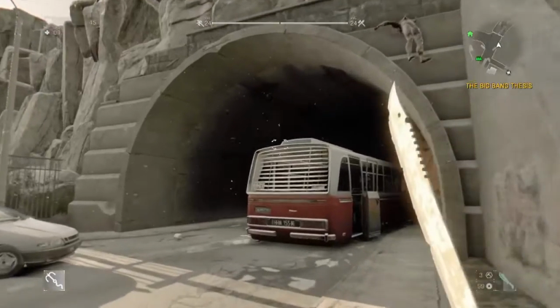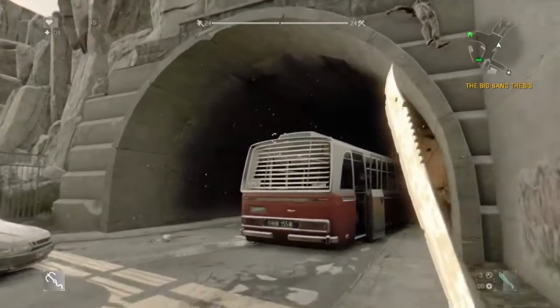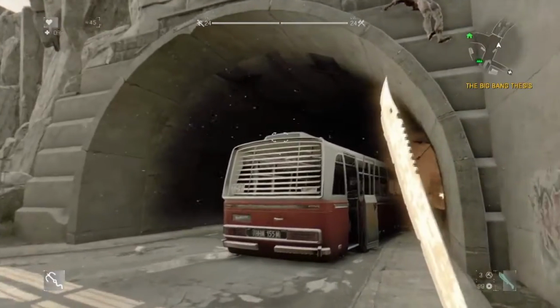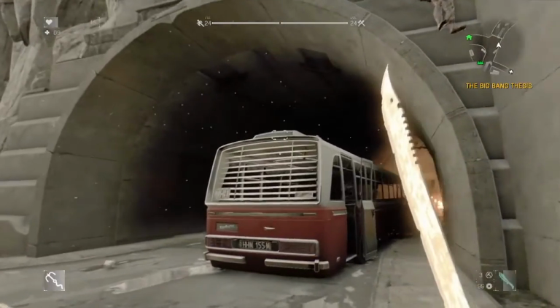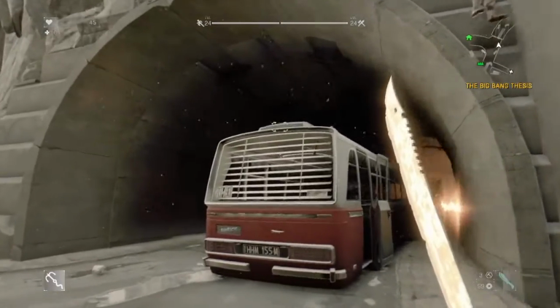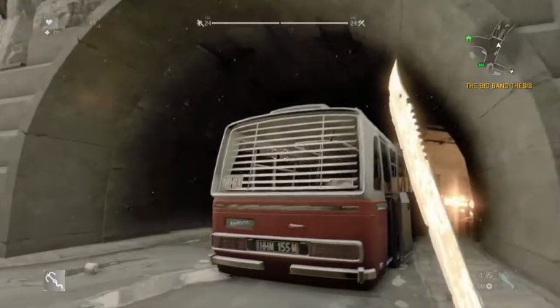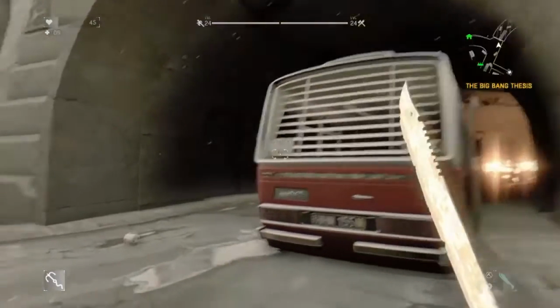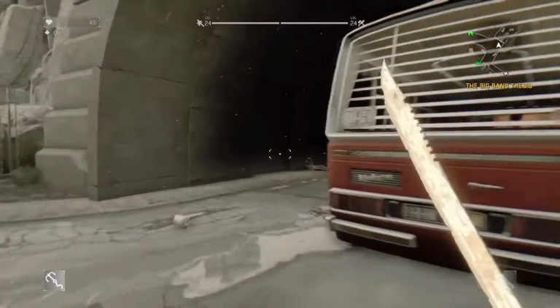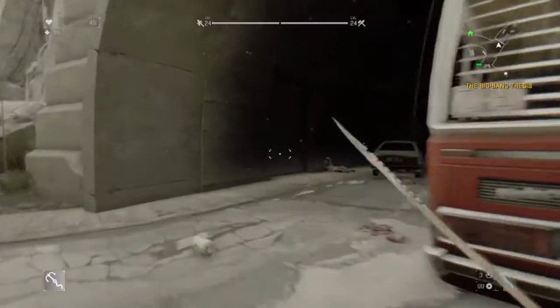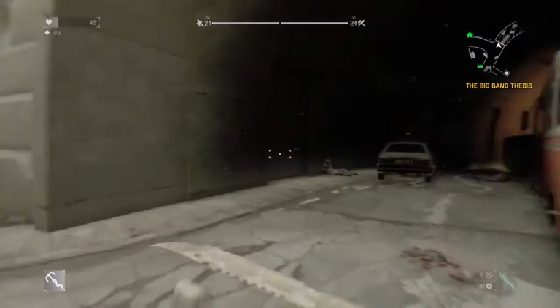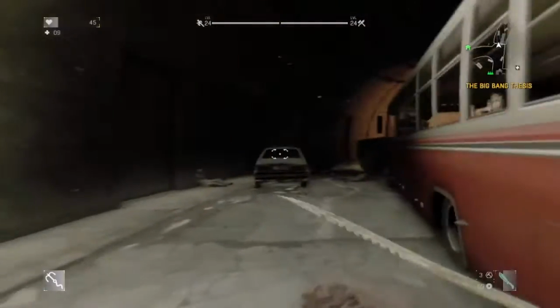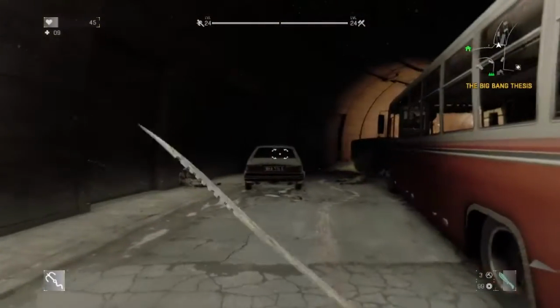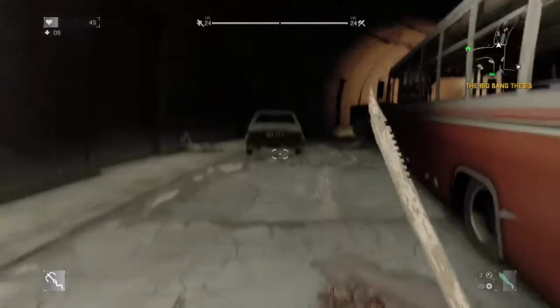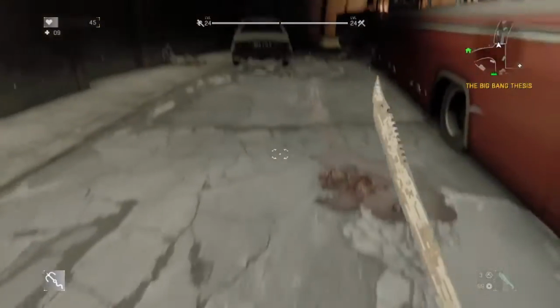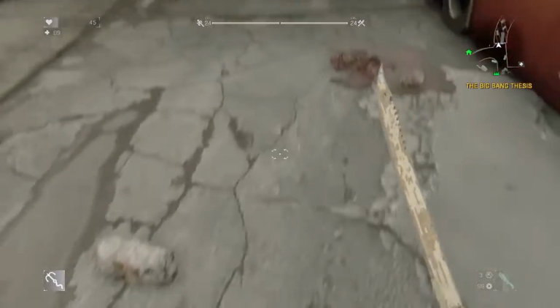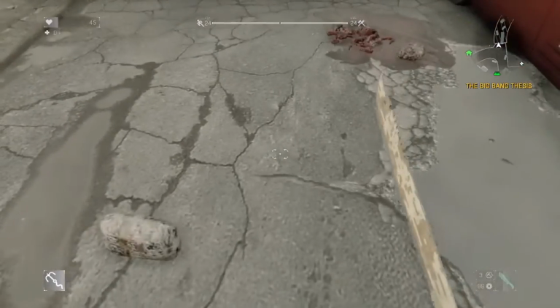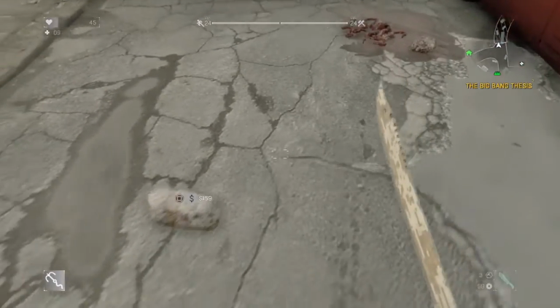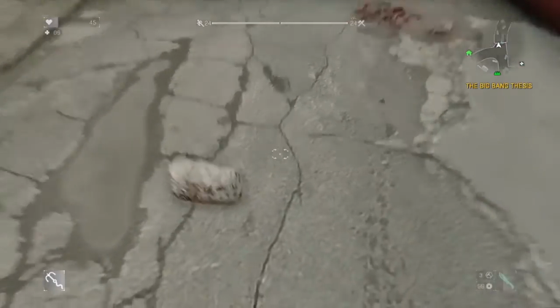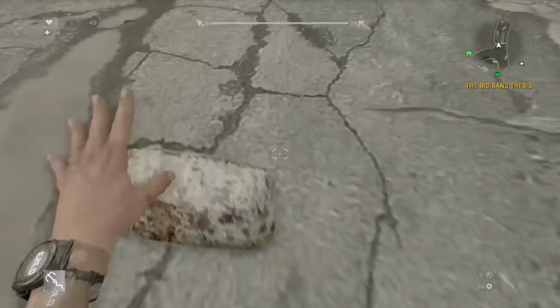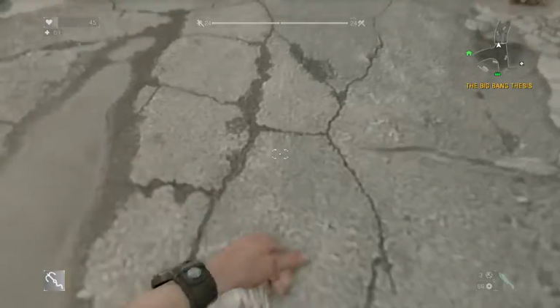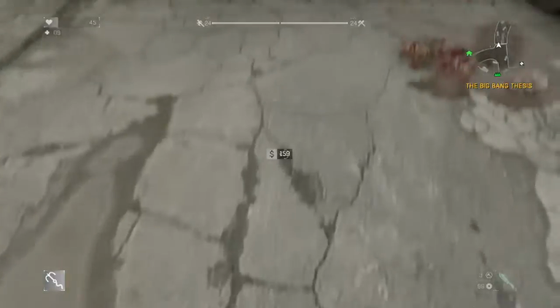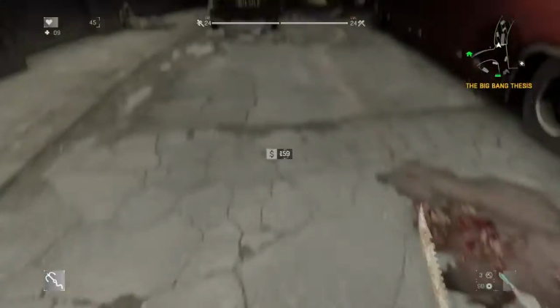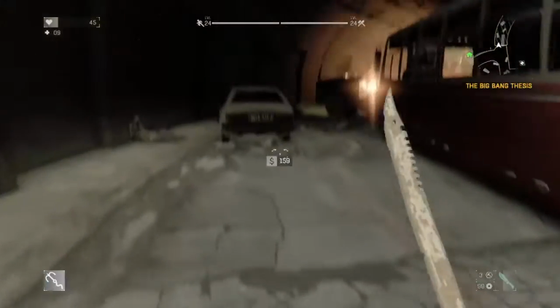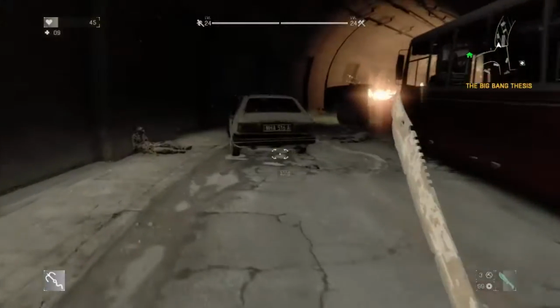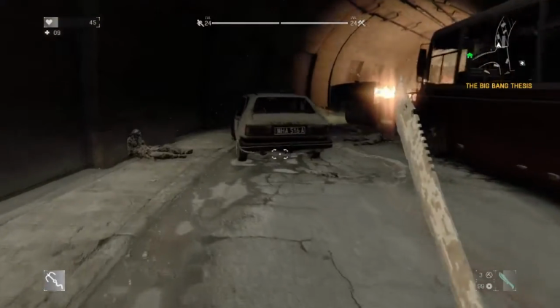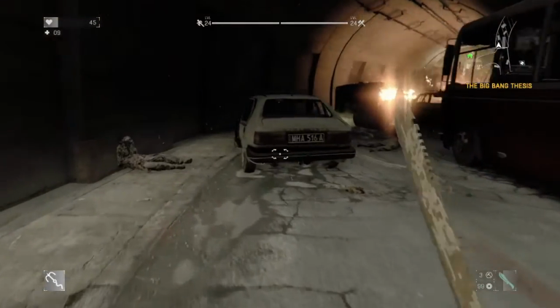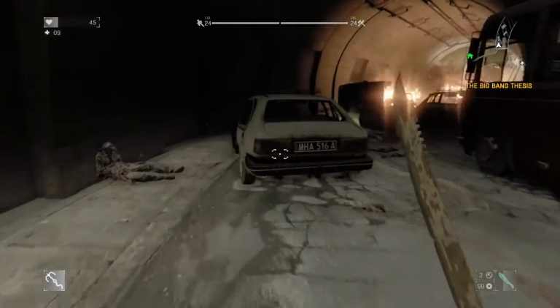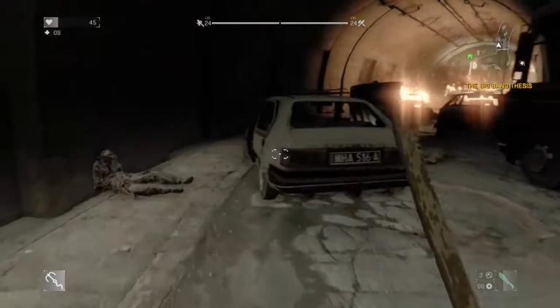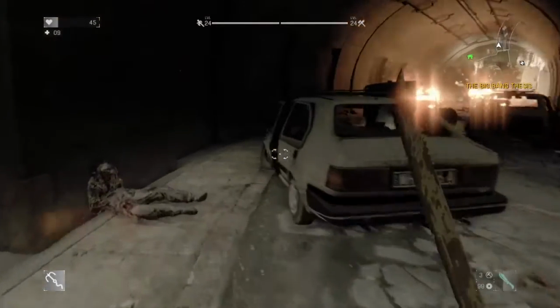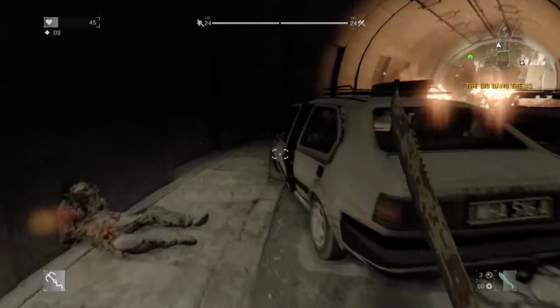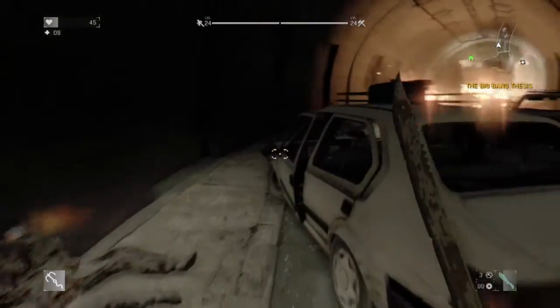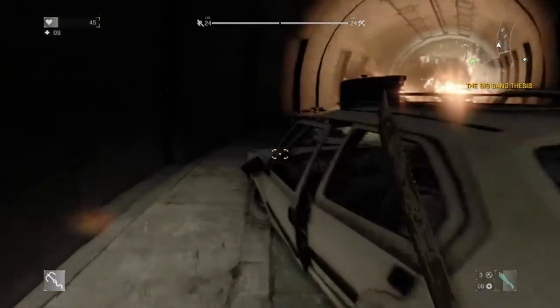Hey! I told you, my friend. If I build it, it's going to explode. Come see me, and I'll give you the blueprint.